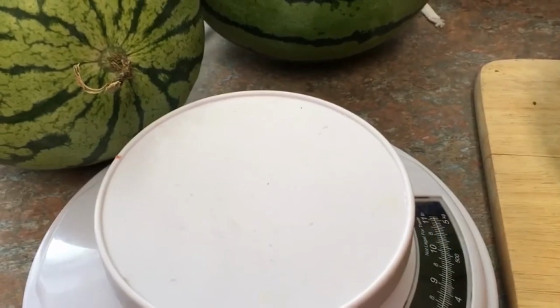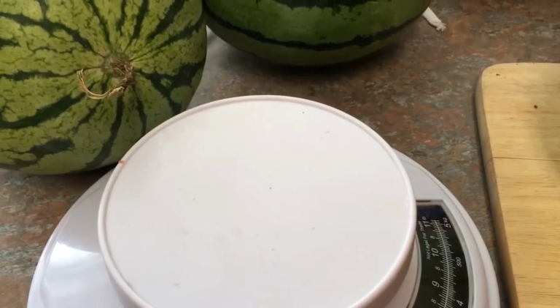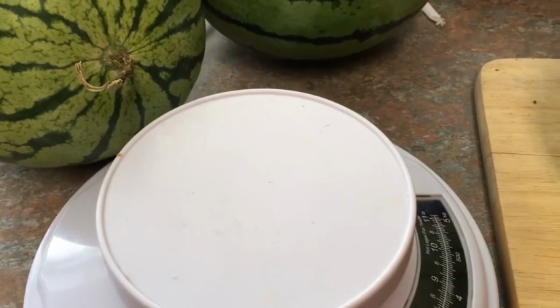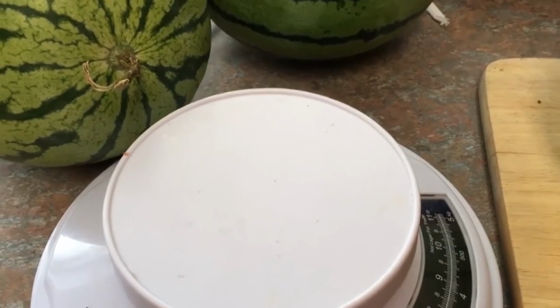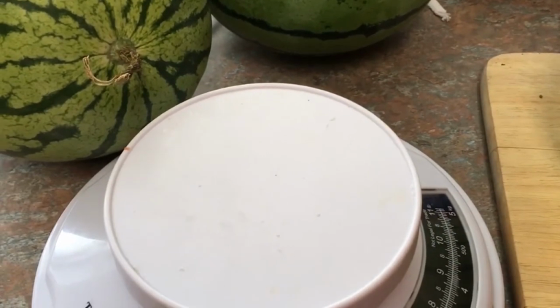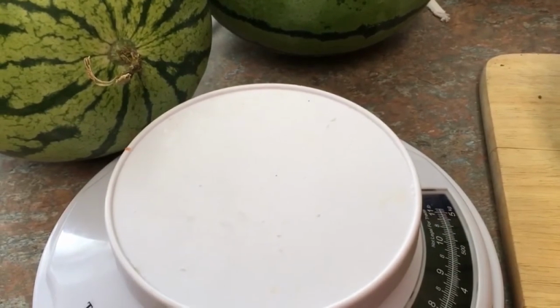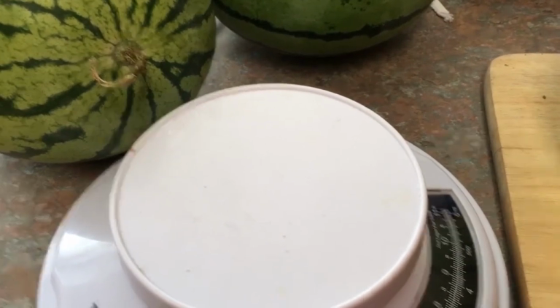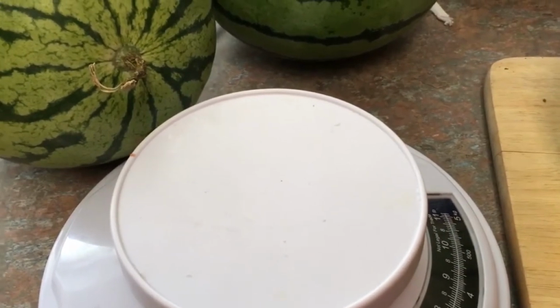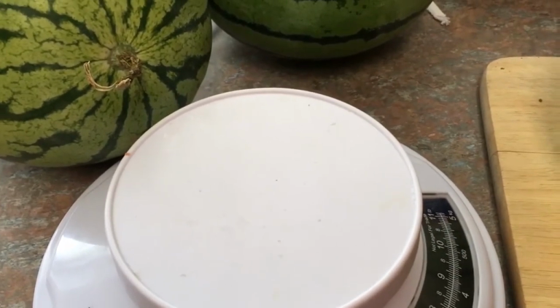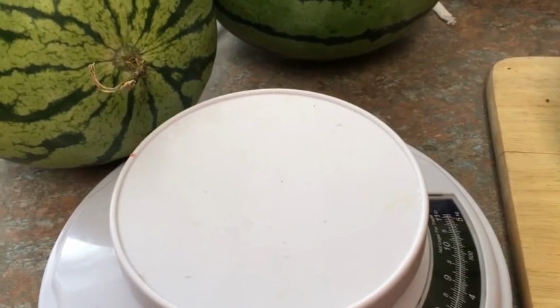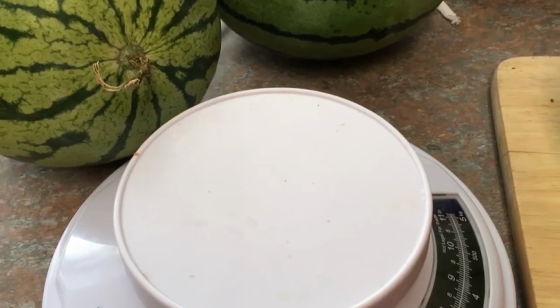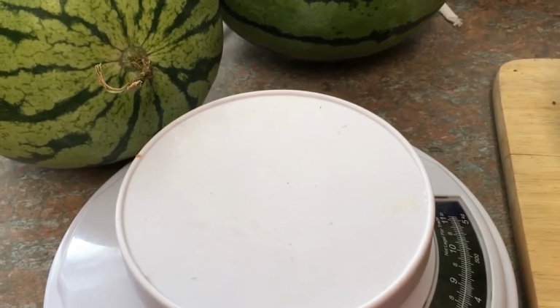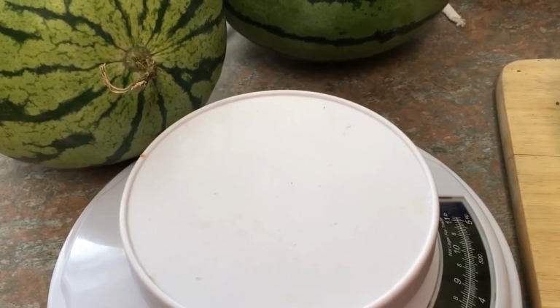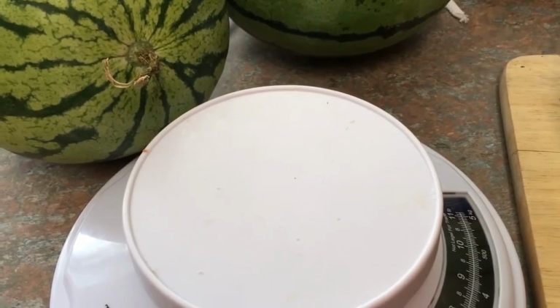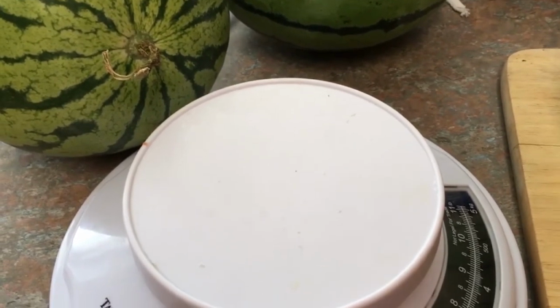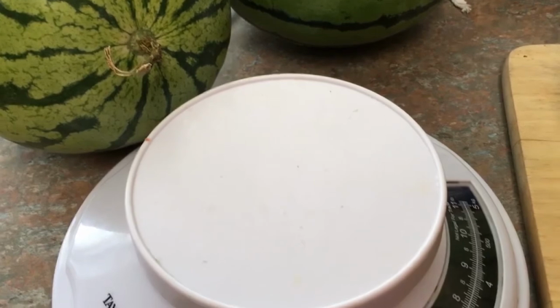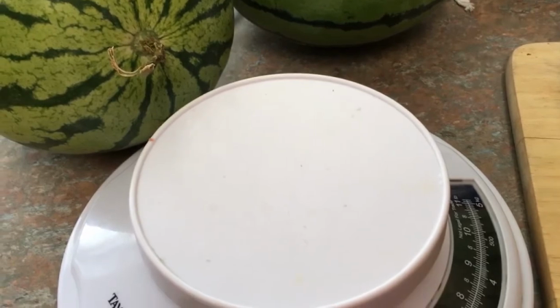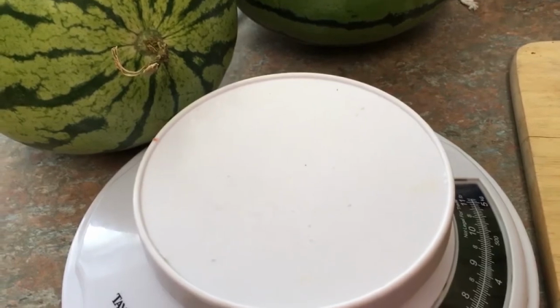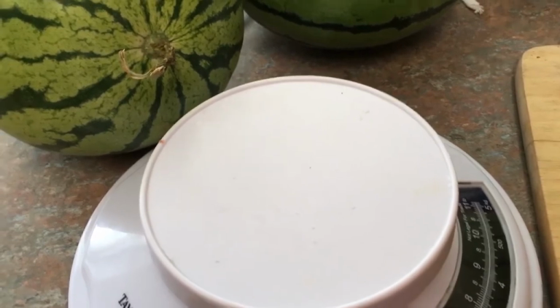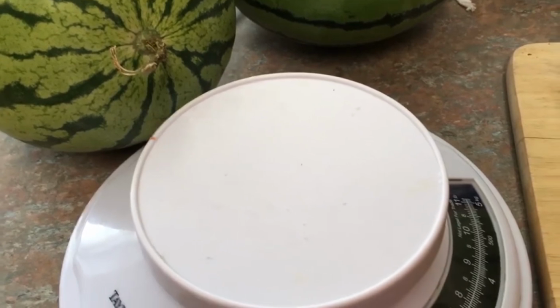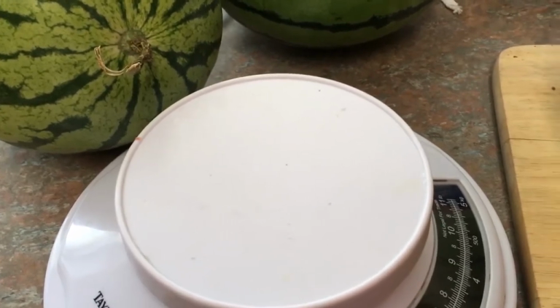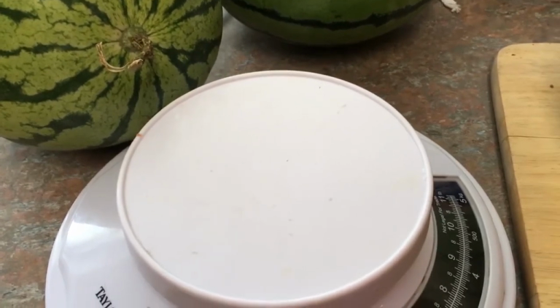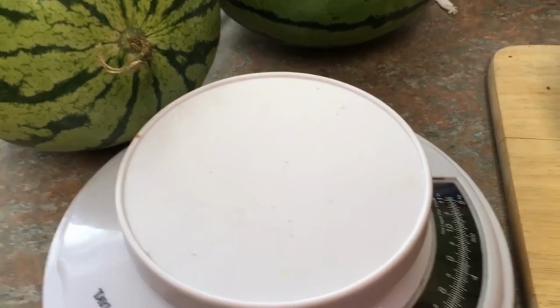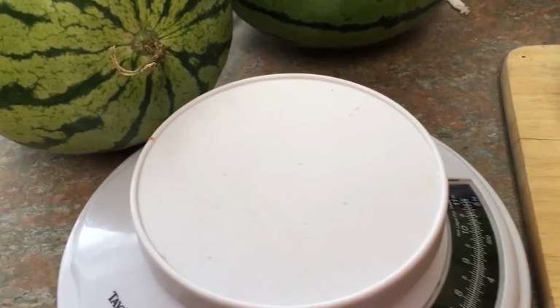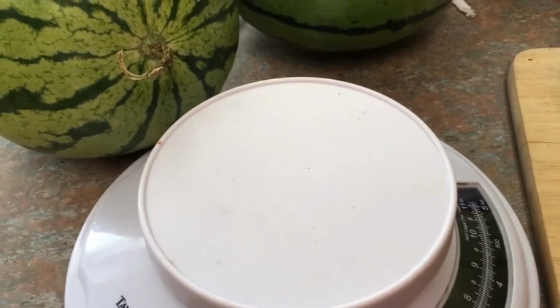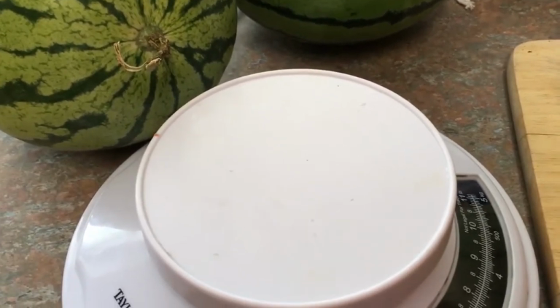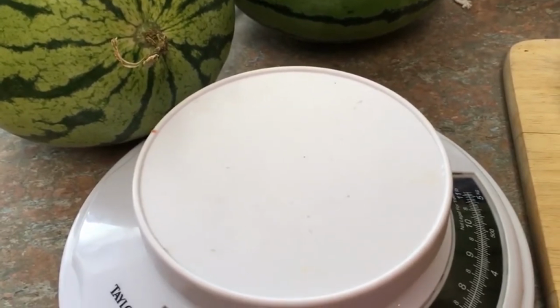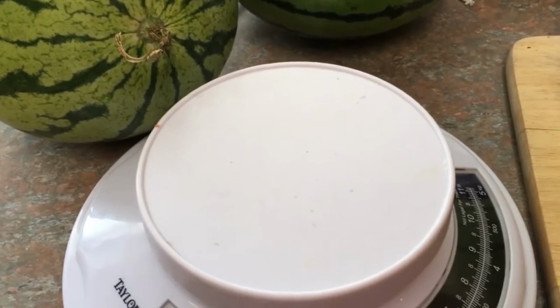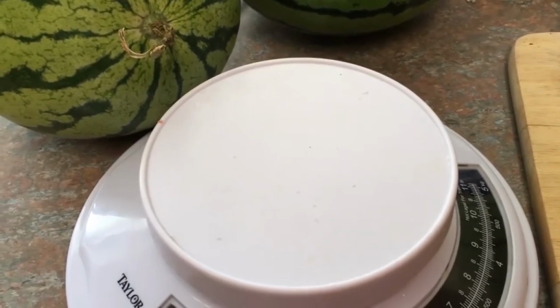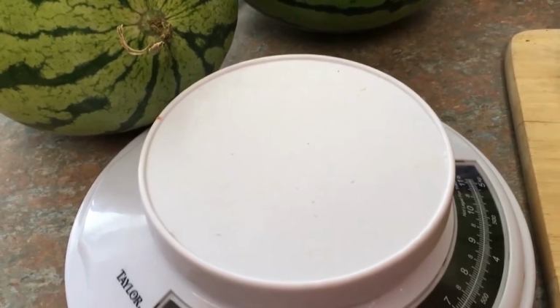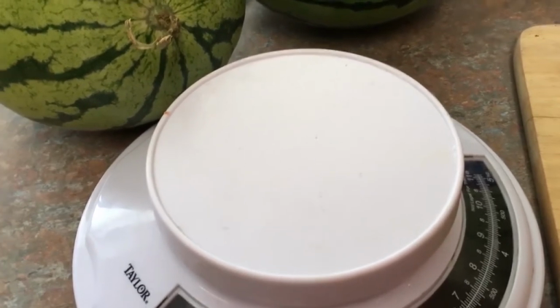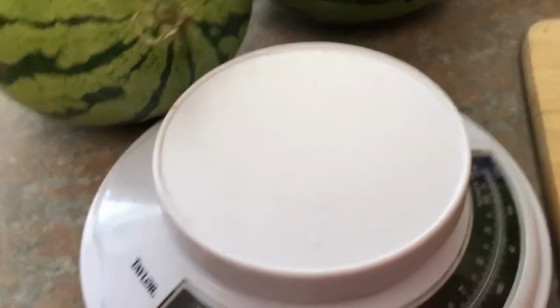Good afternoon. Jill here with Hillbilly Jilly's Garden and Canning. We are getting ready to do our pickled watermelons.